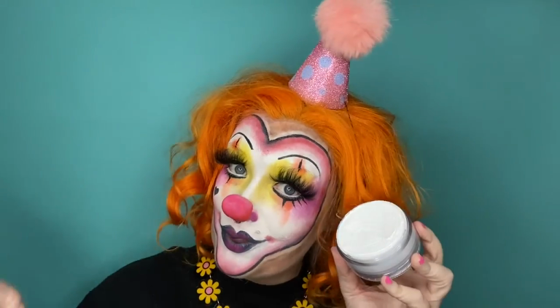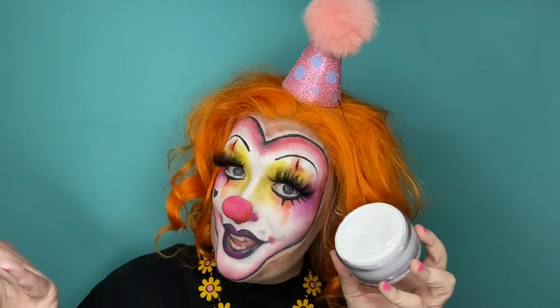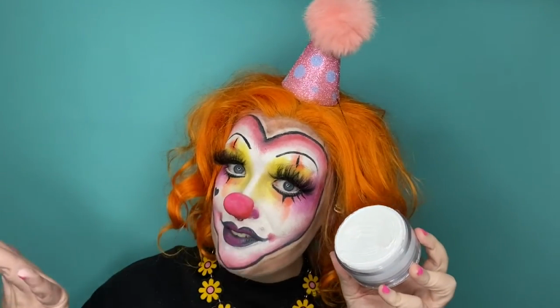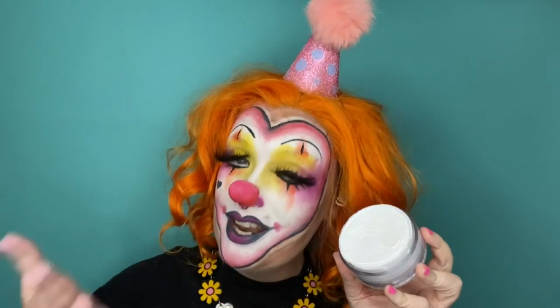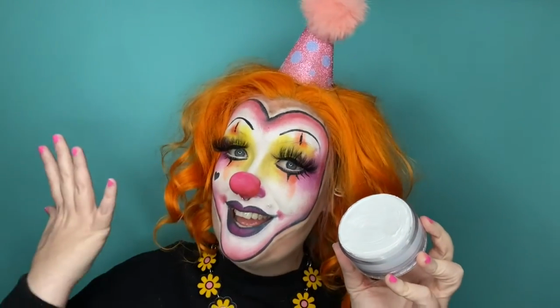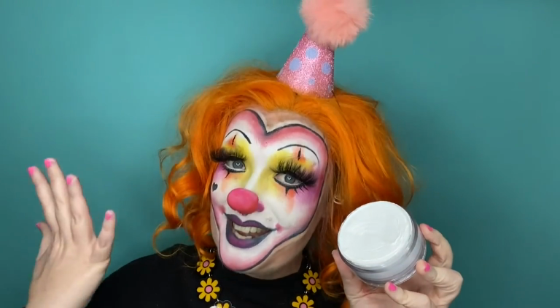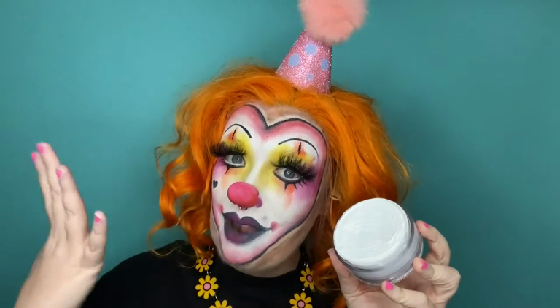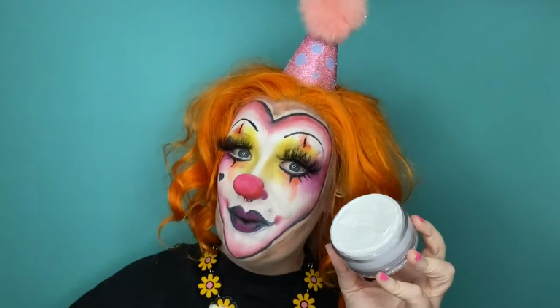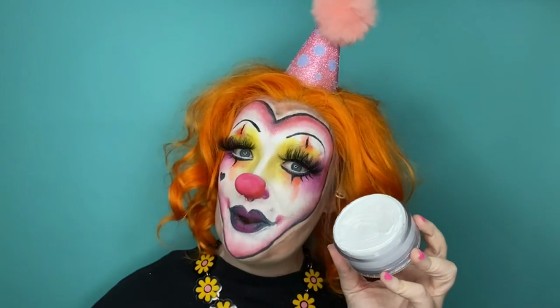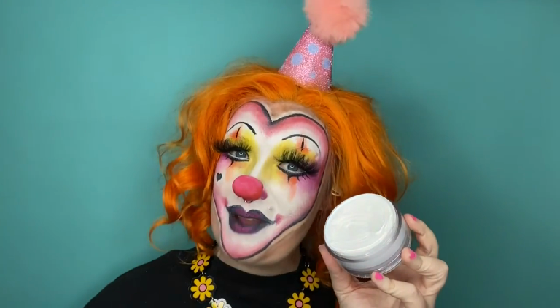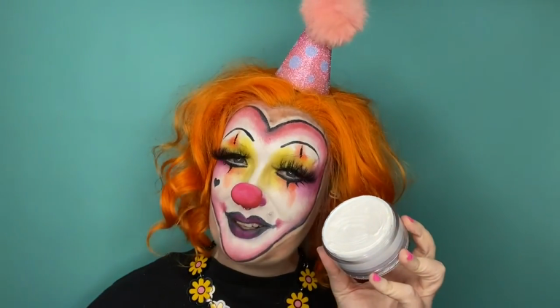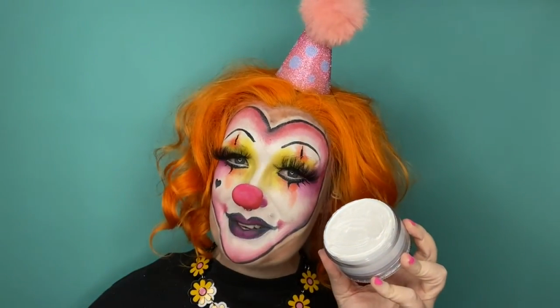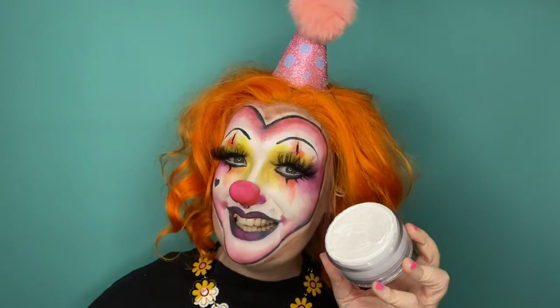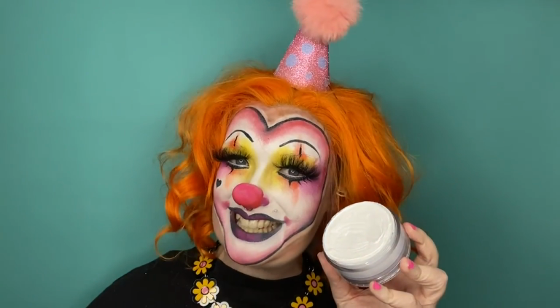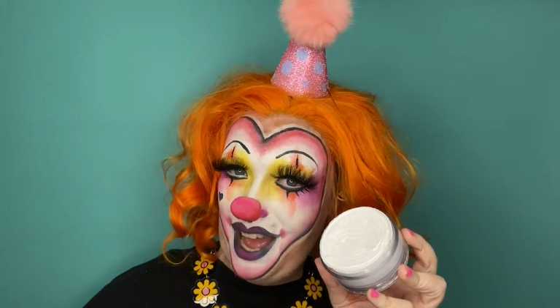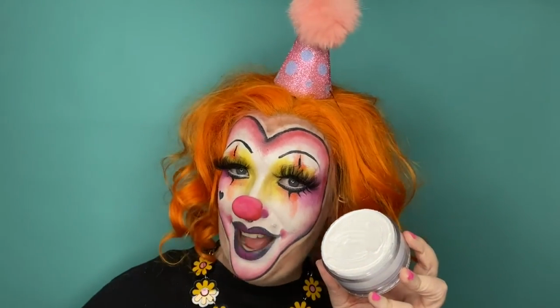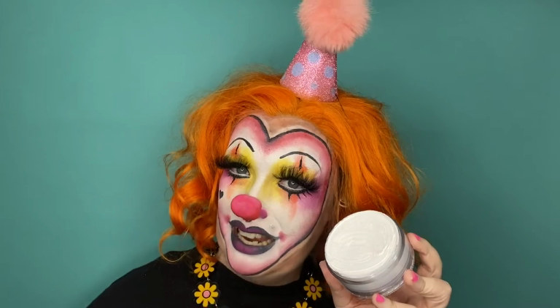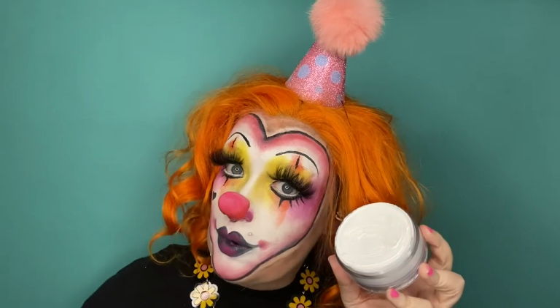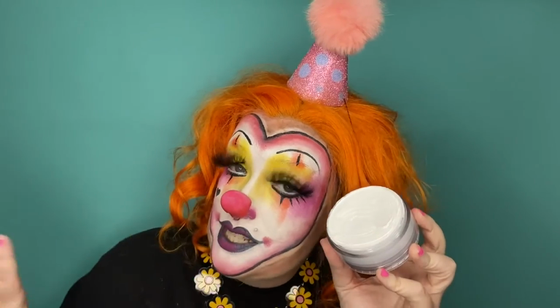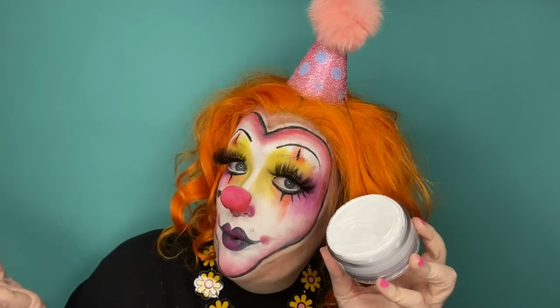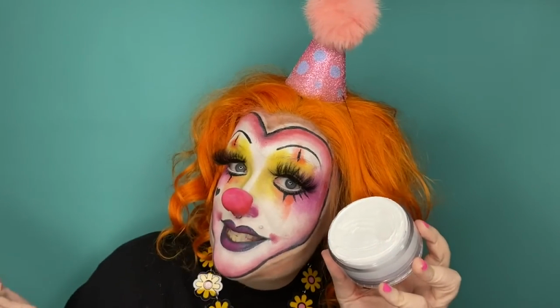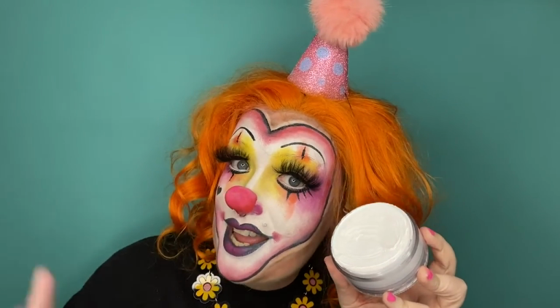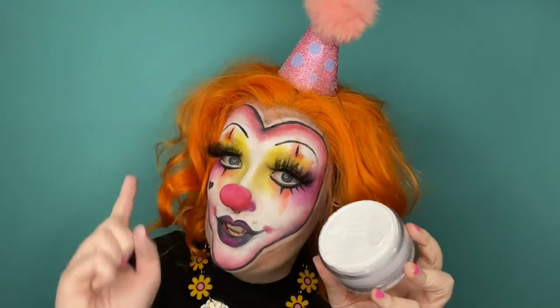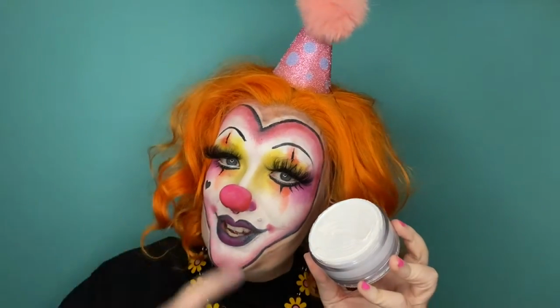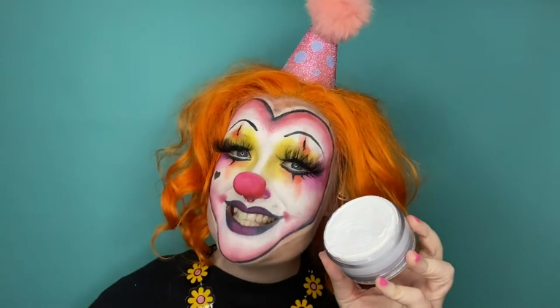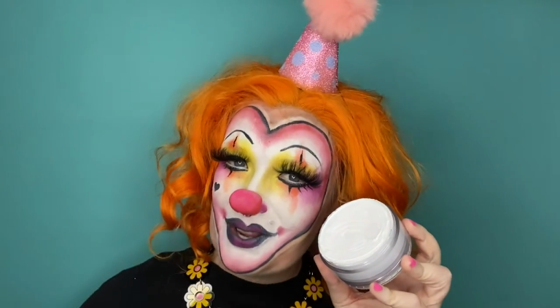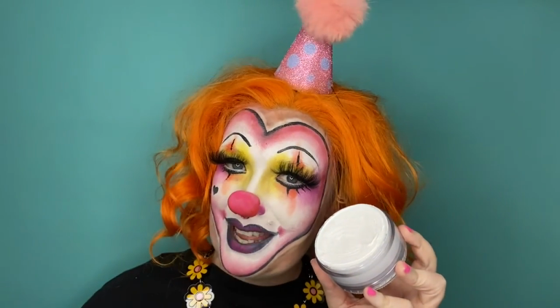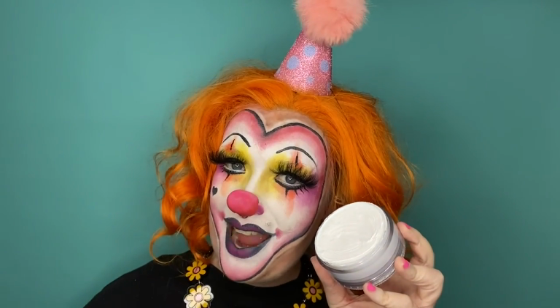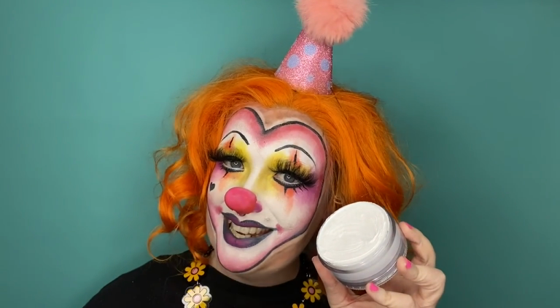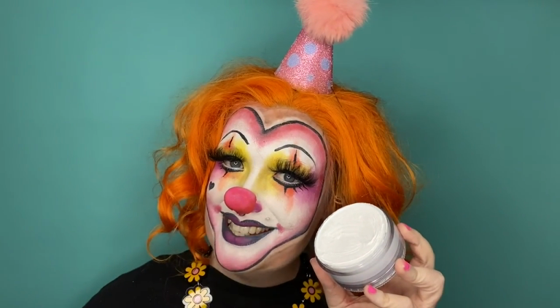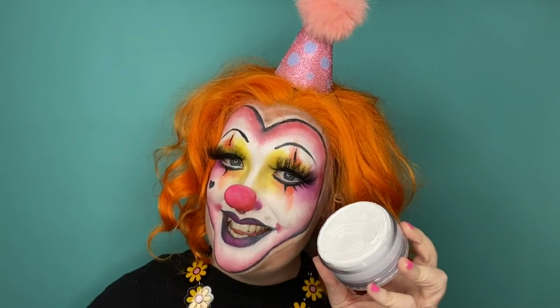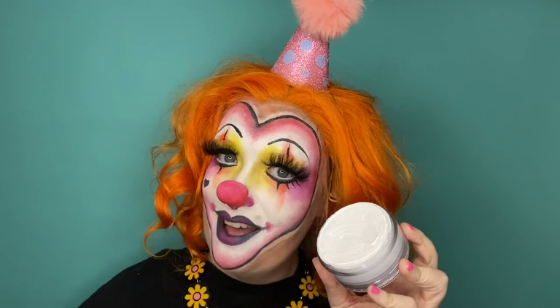Well there you have it — now we all know about Global Colours Clown White. As I always say, you guys go get painting. See ya!